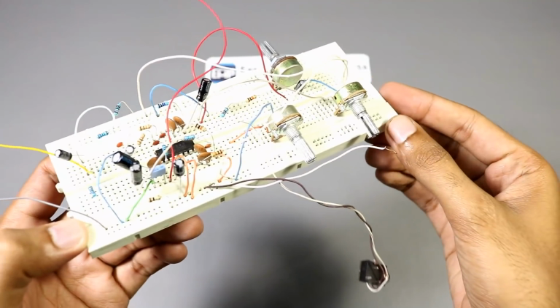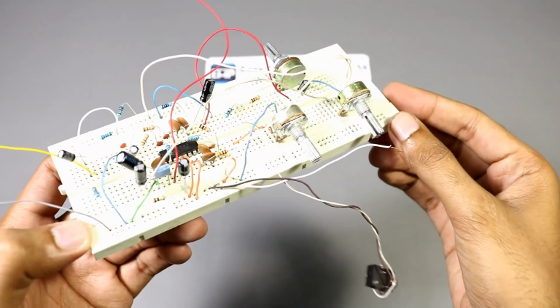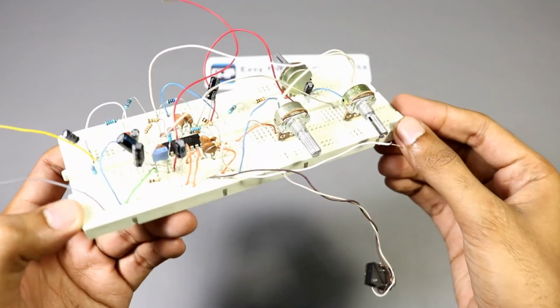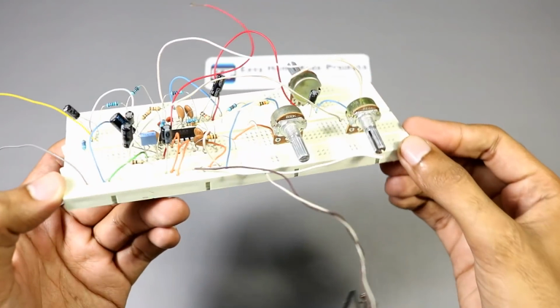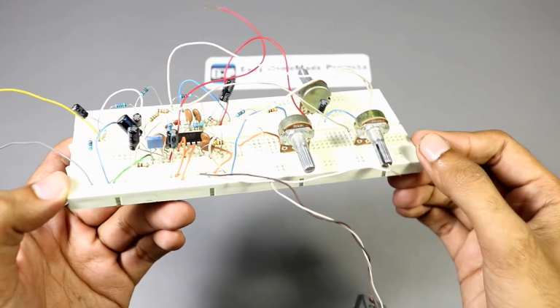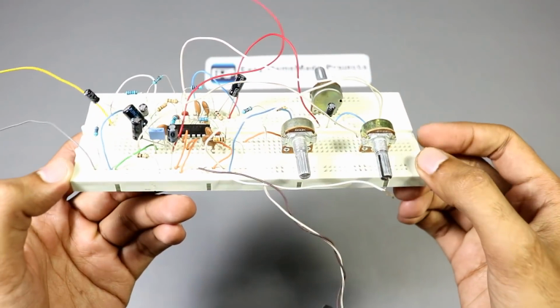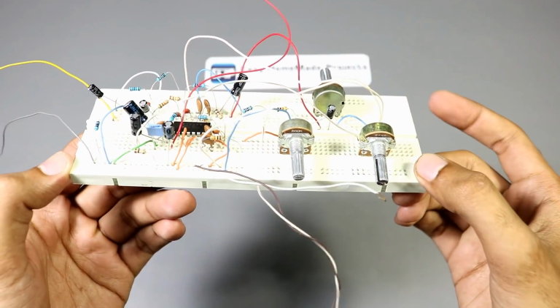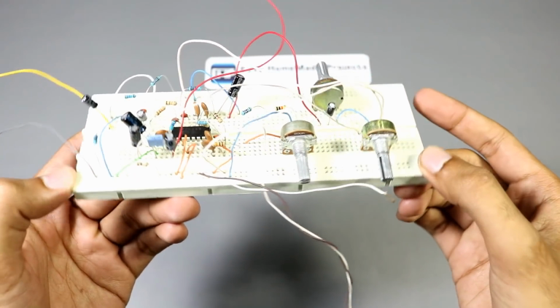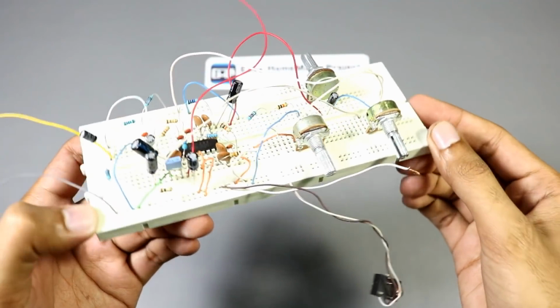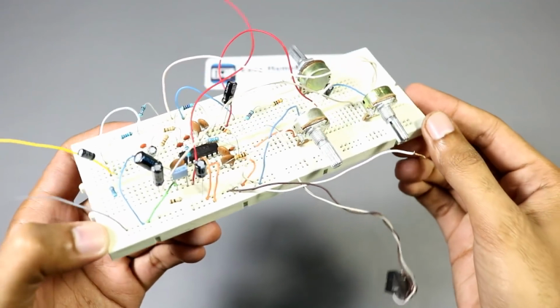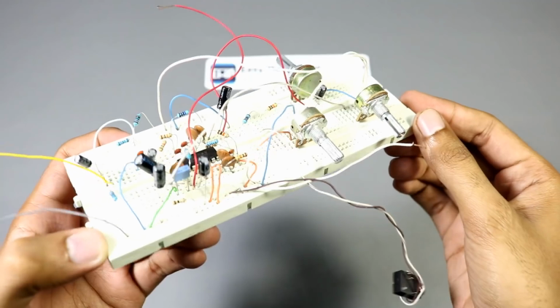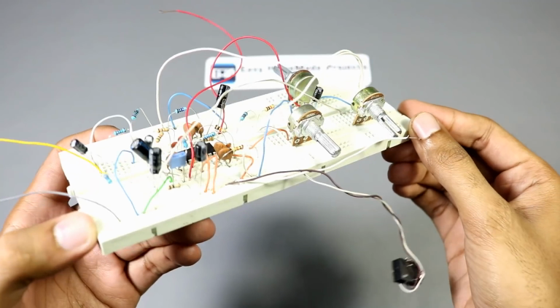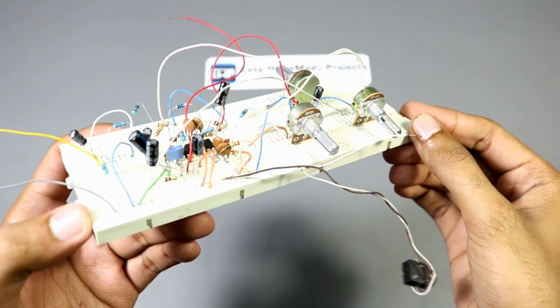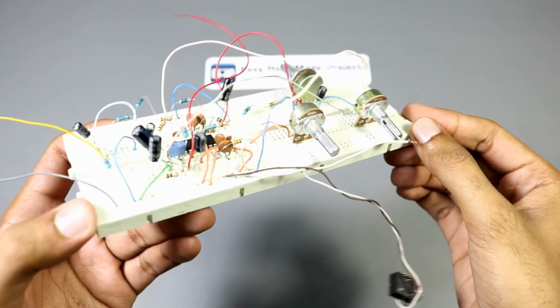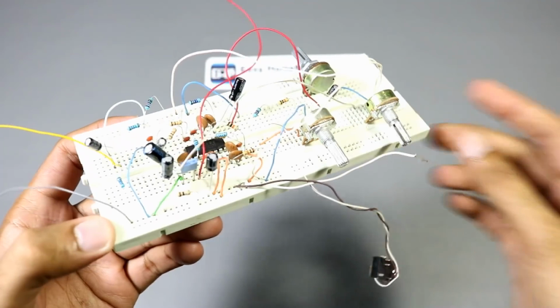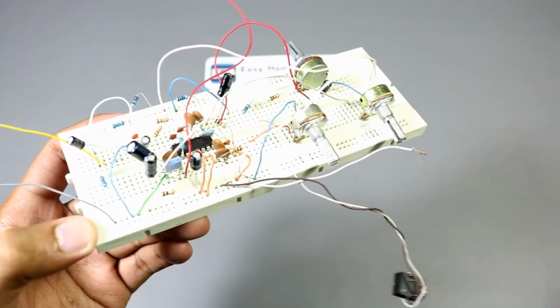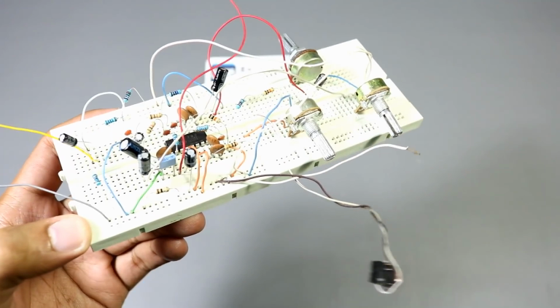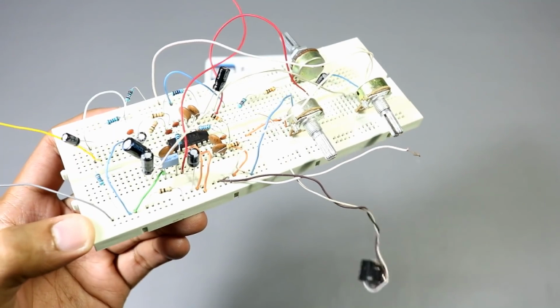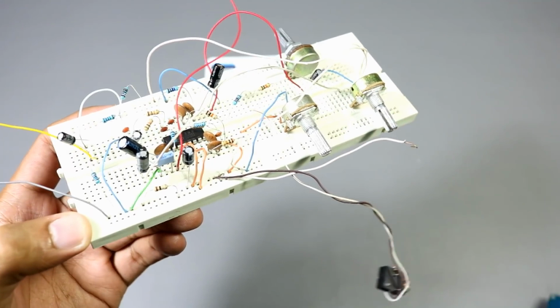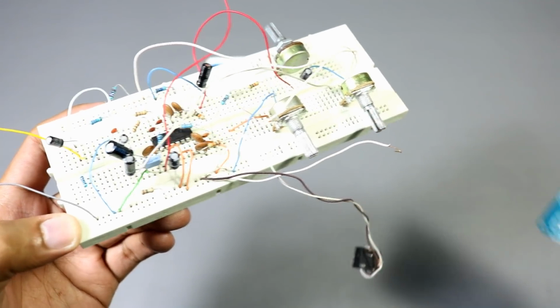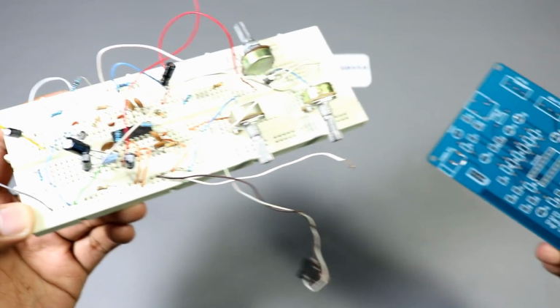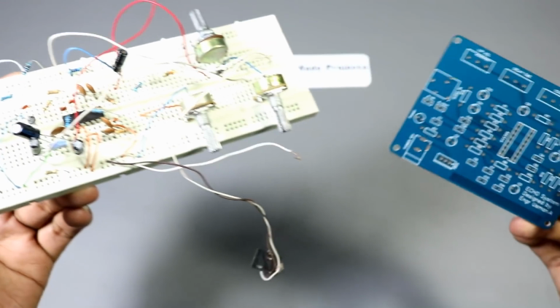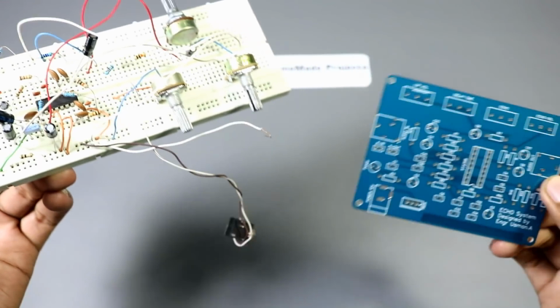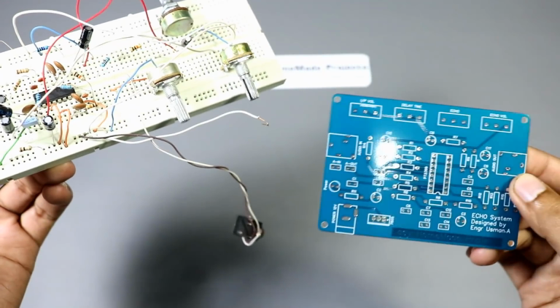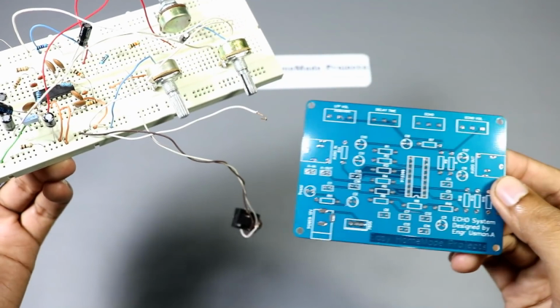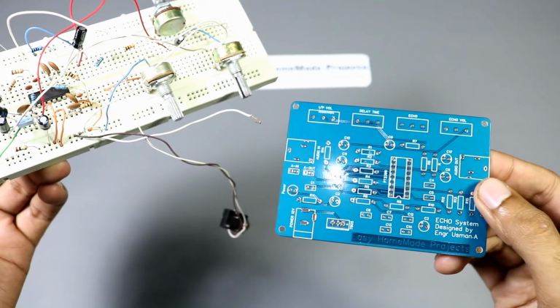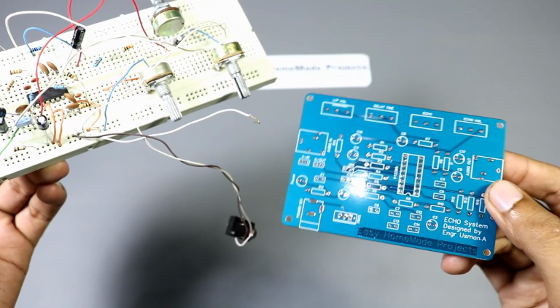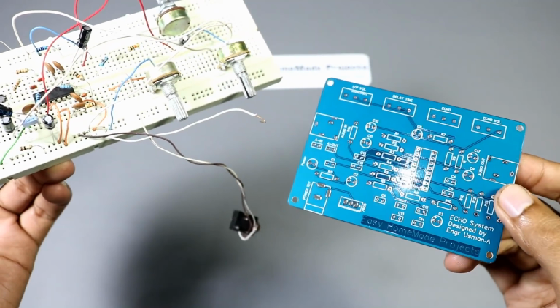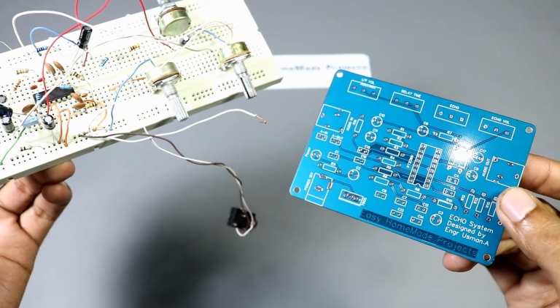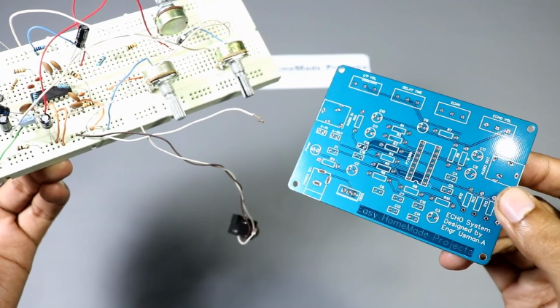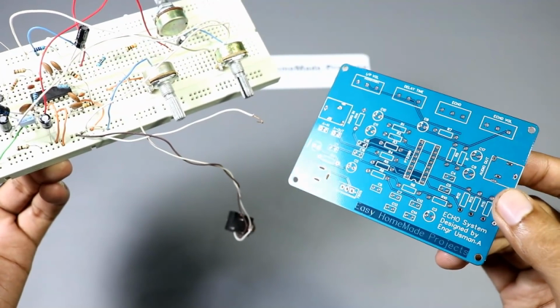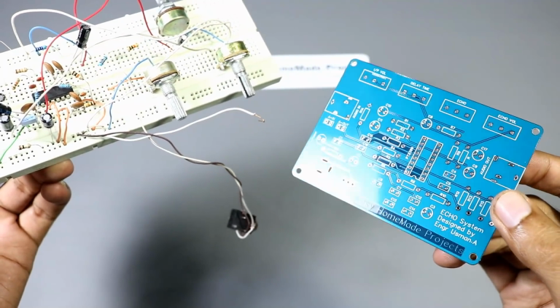Here is a breadboard version of our project. We will transfer all these components to our new printed circuit board.